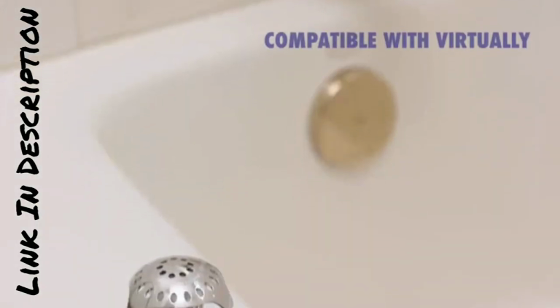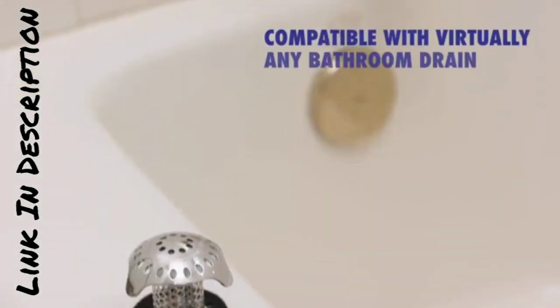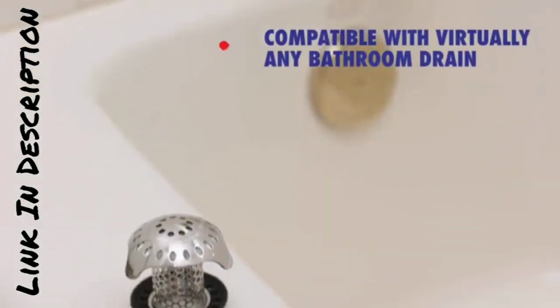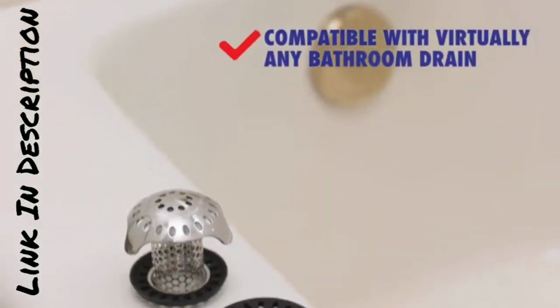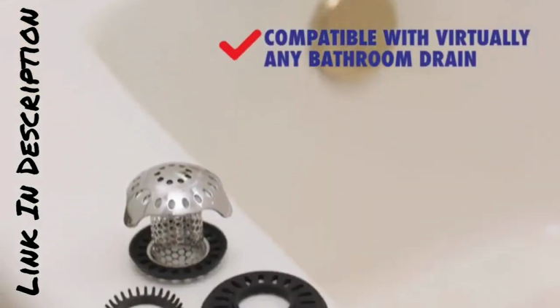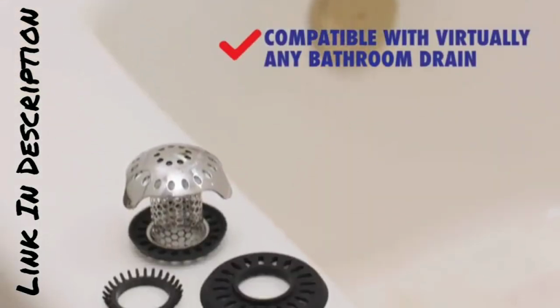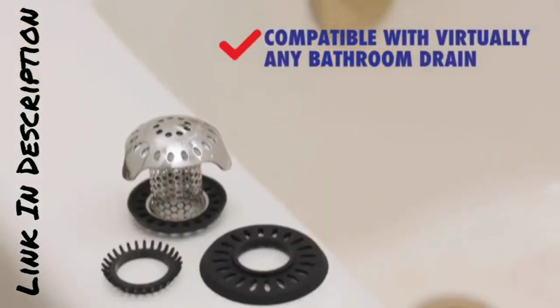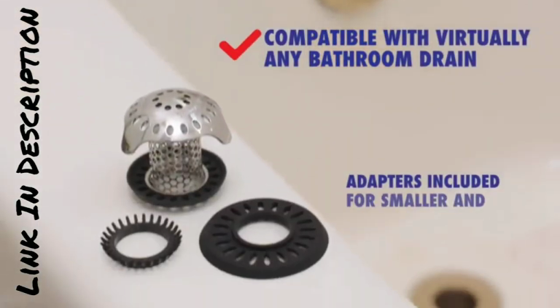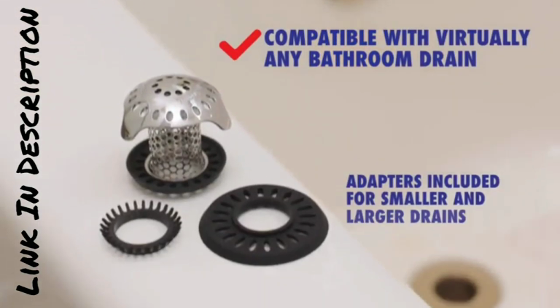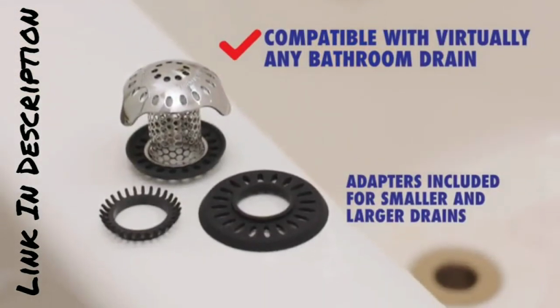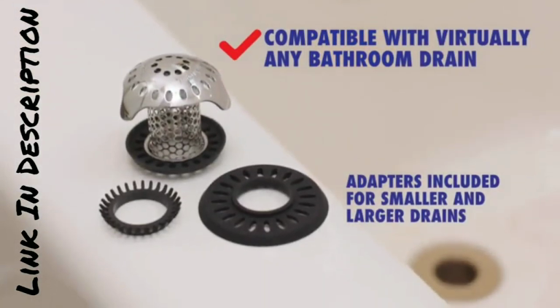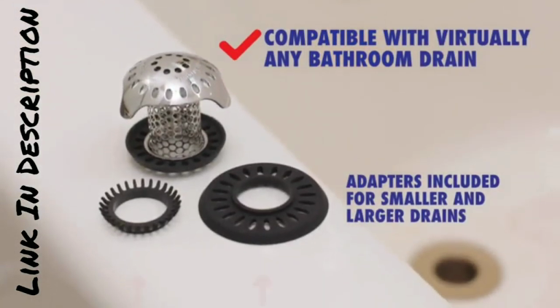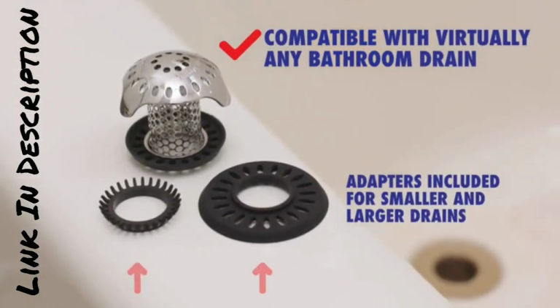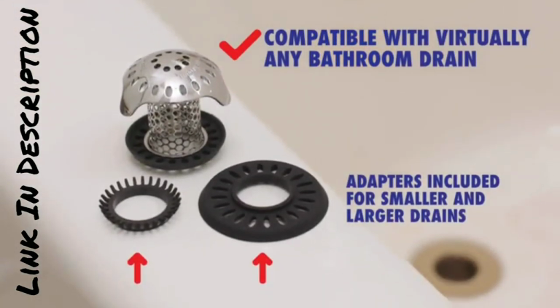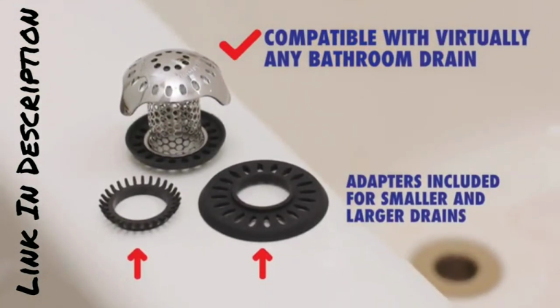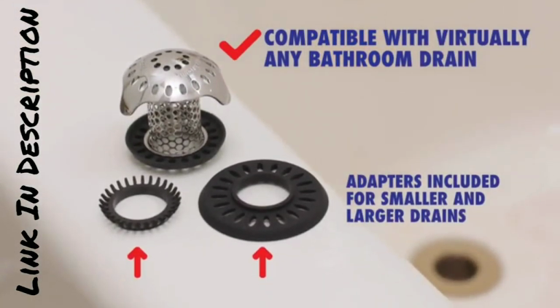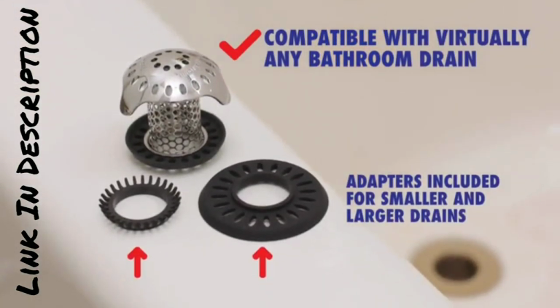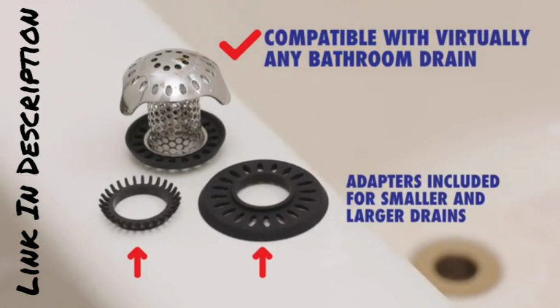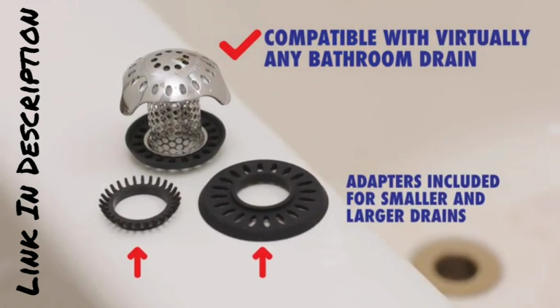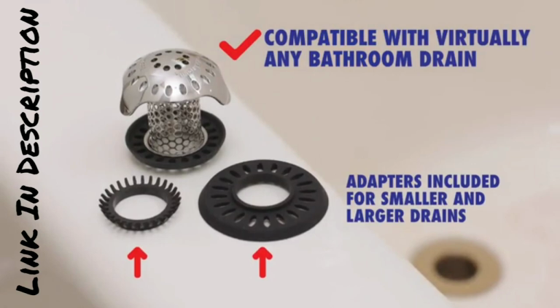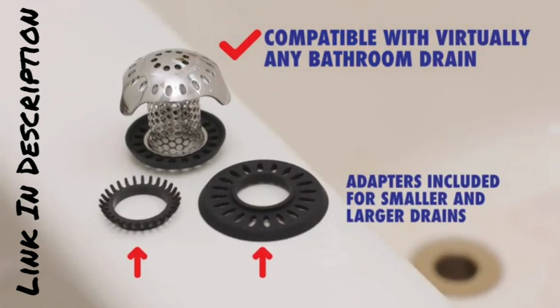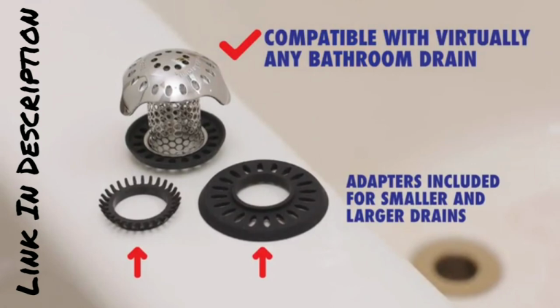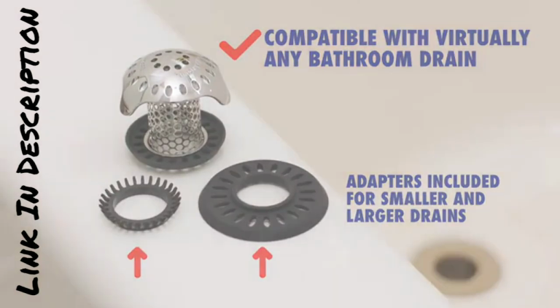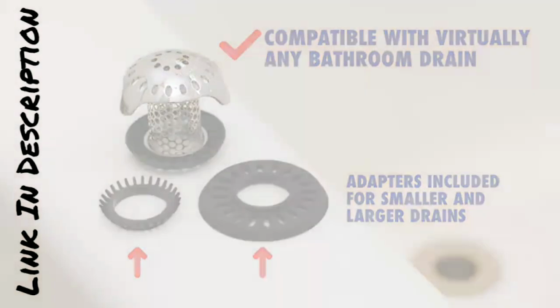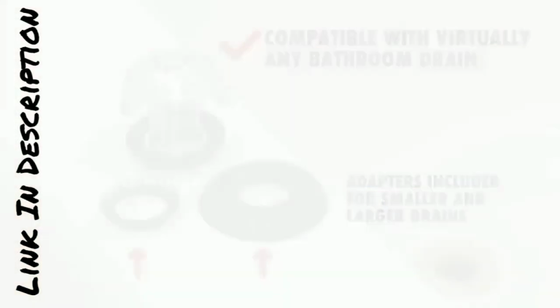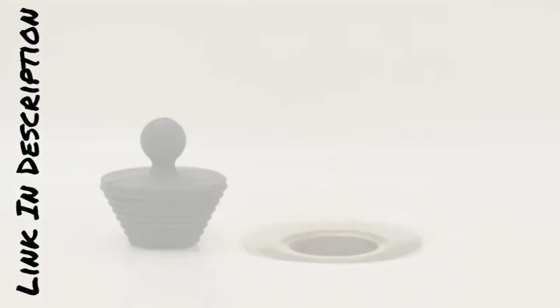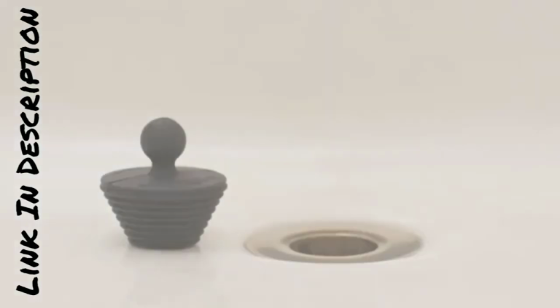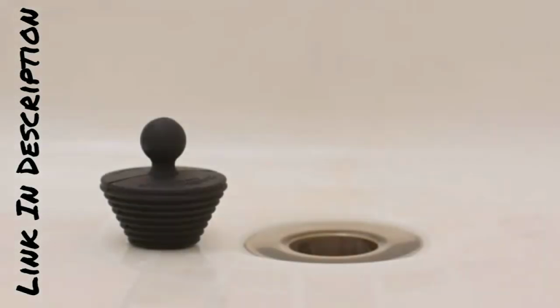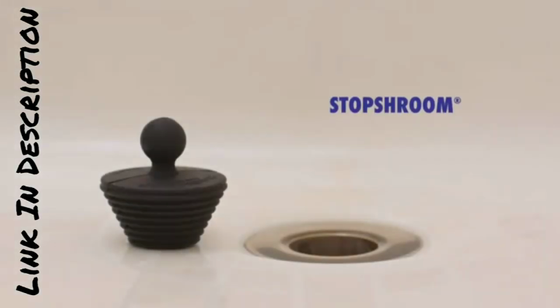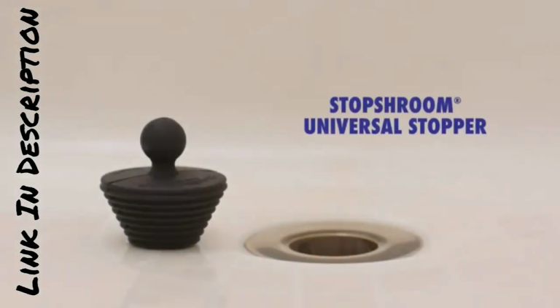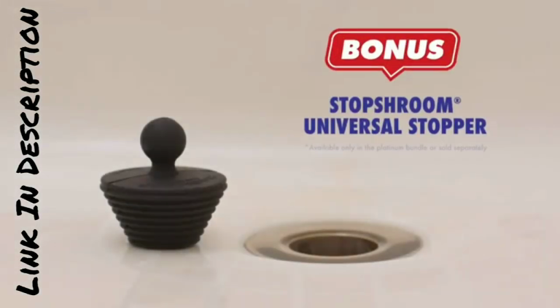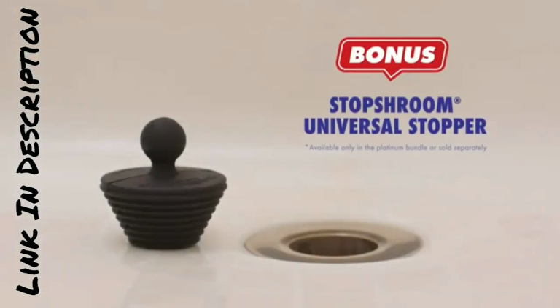But that's not all. Our drain protector is made from high-quality, durable materials that are resistant to rust and corrosion.